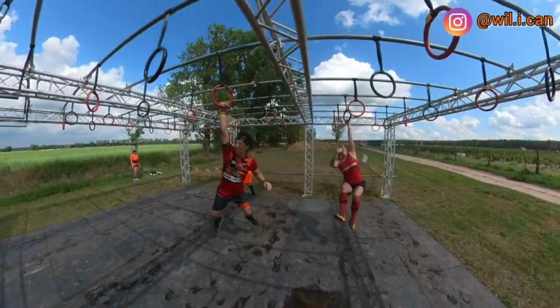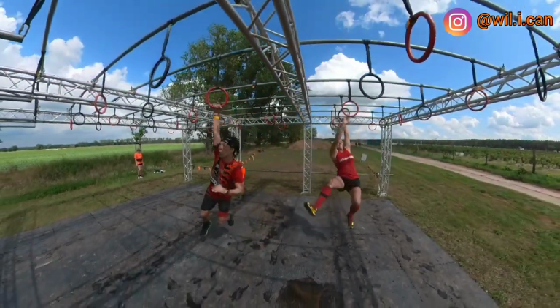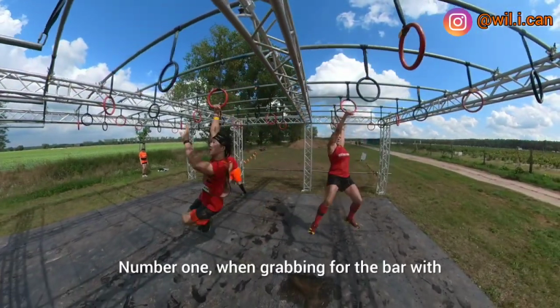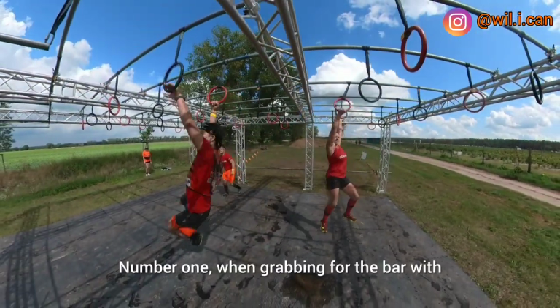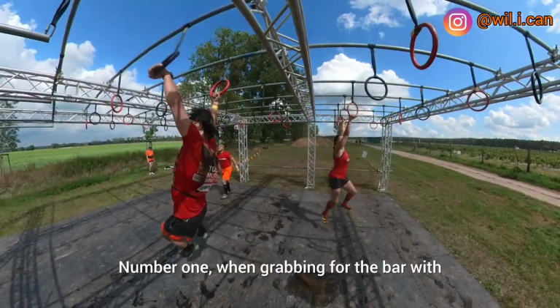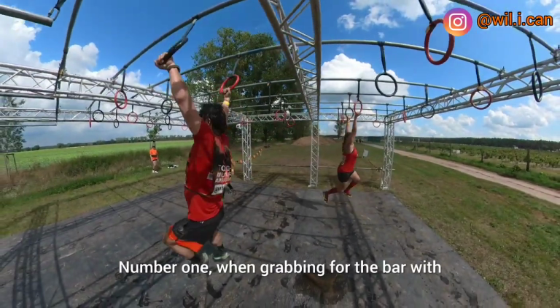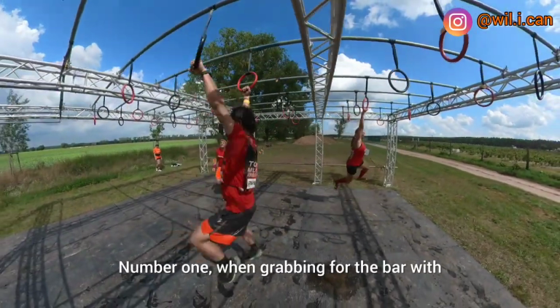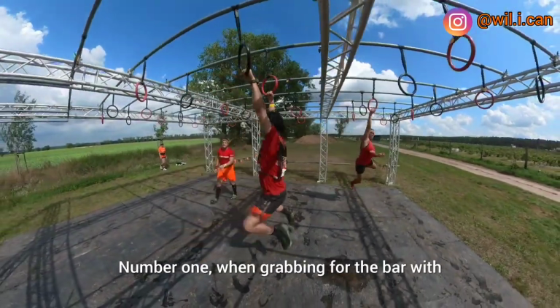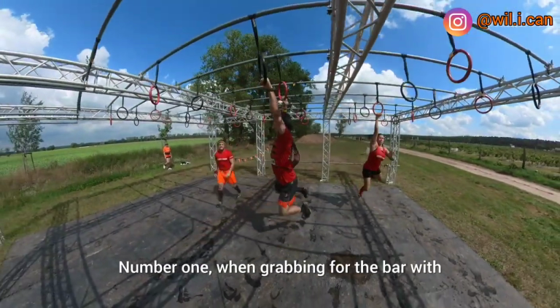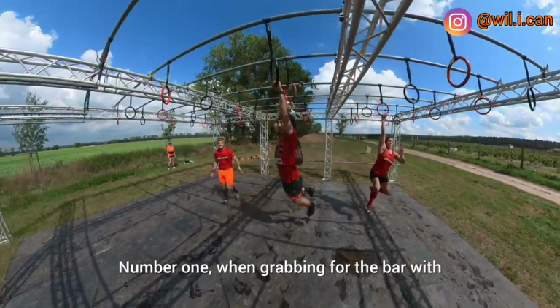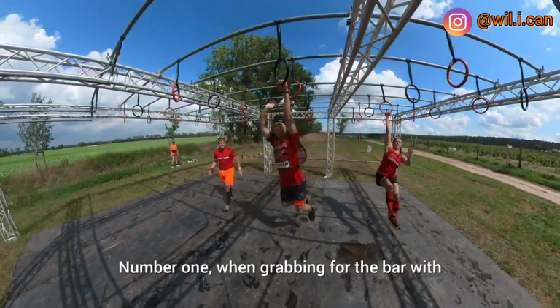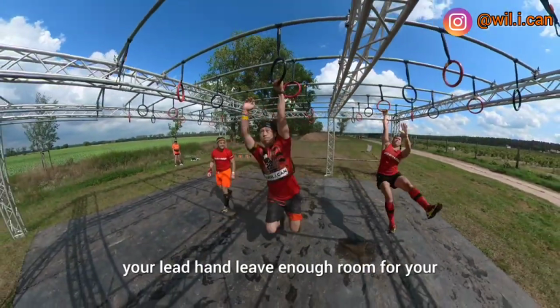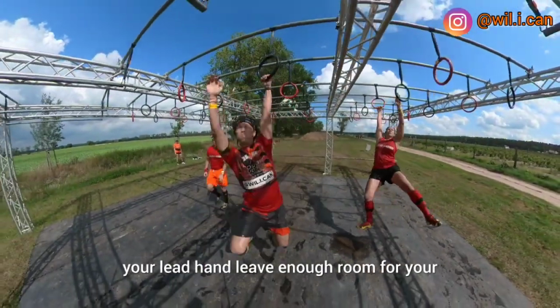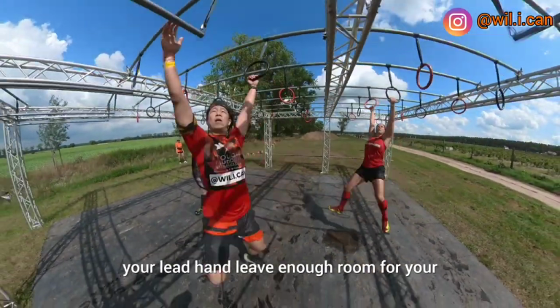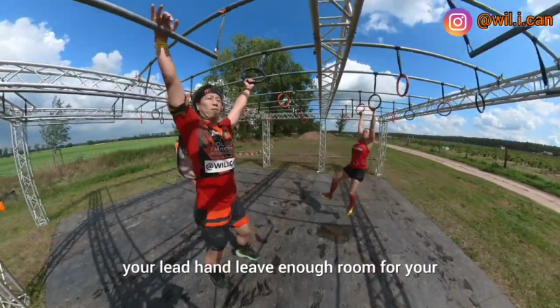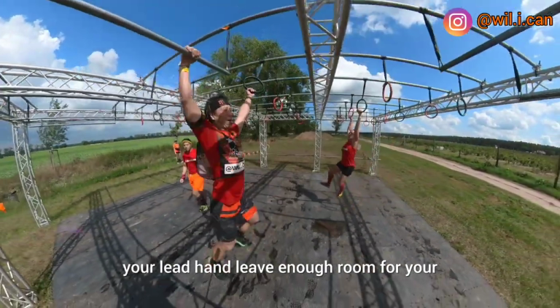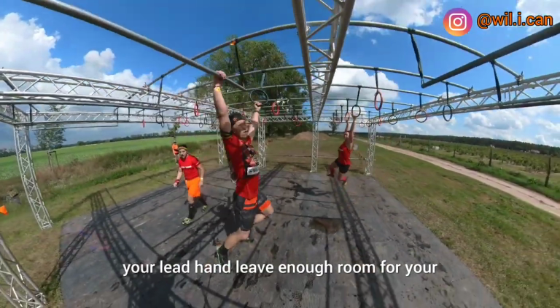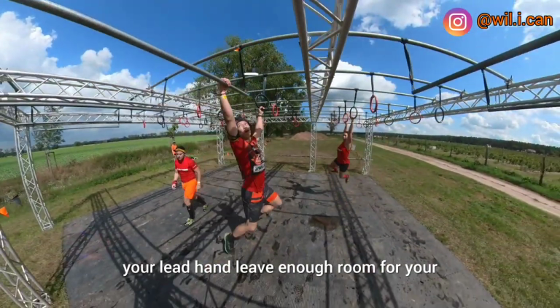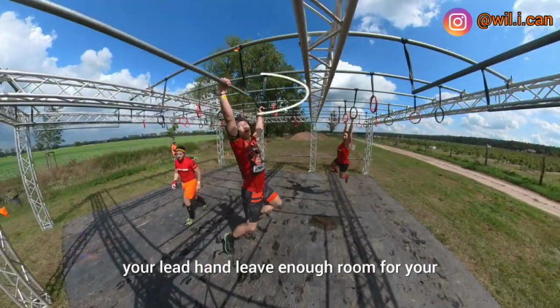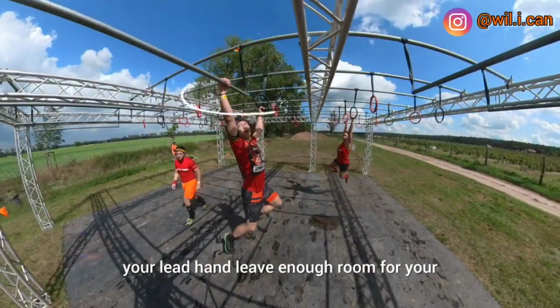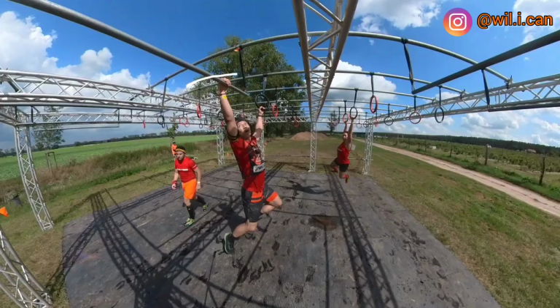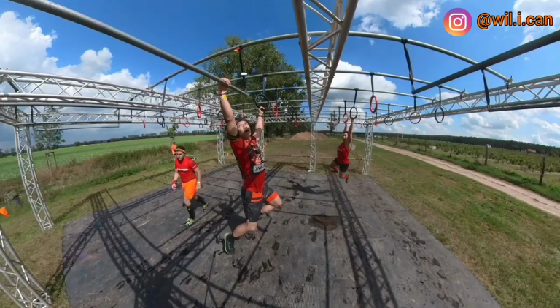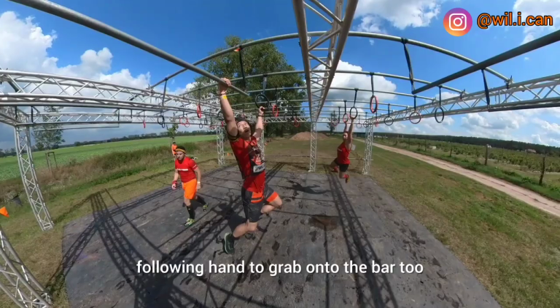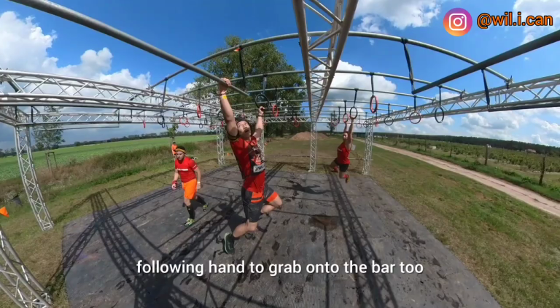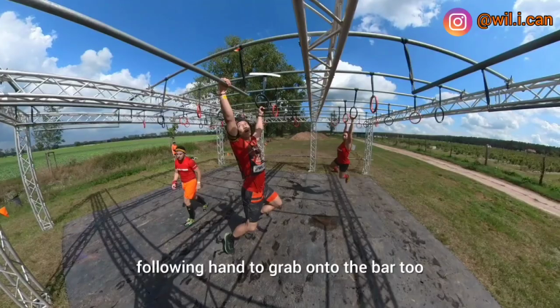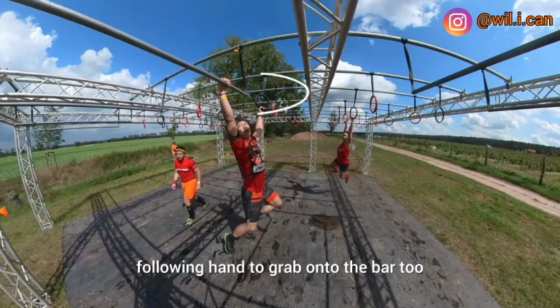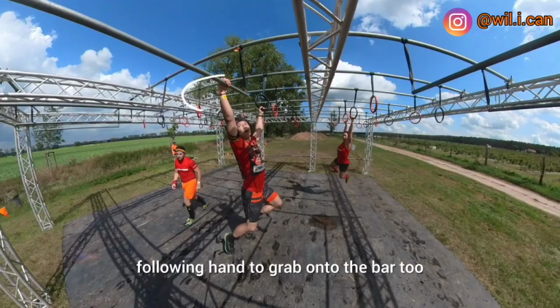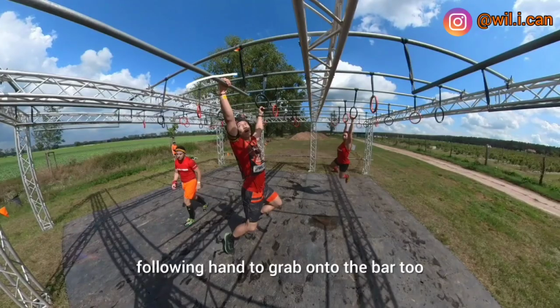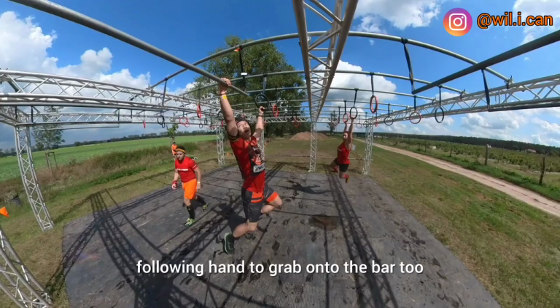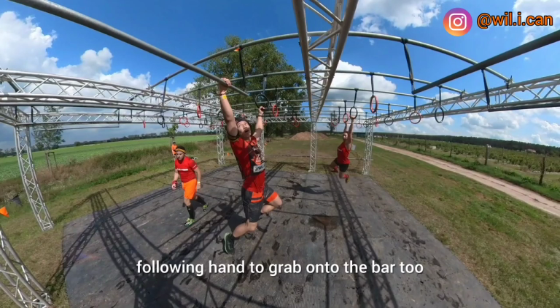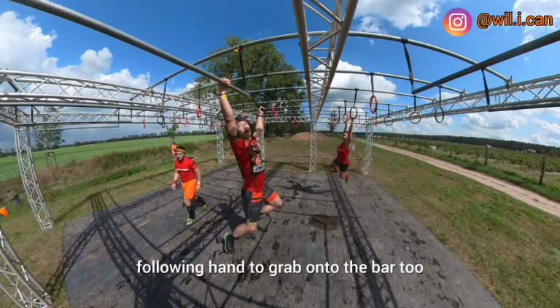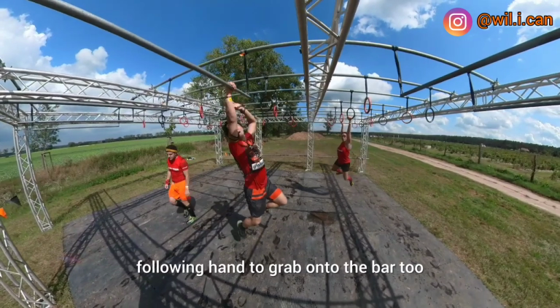Number one: when grabbing for the bar with the lead hand, leave enough room for your following hand to grab on to the bar too.